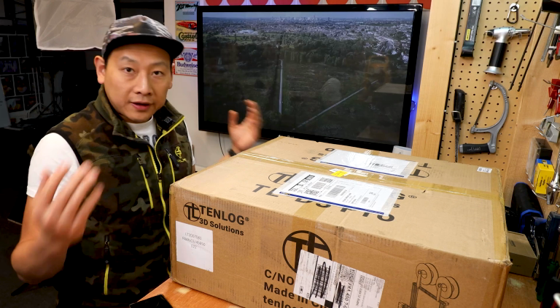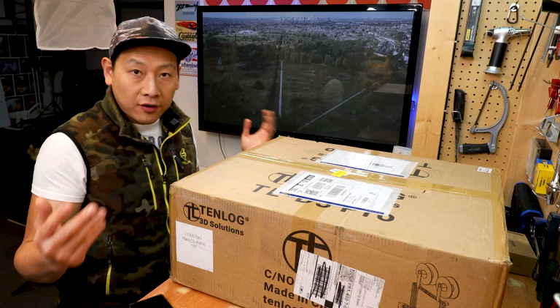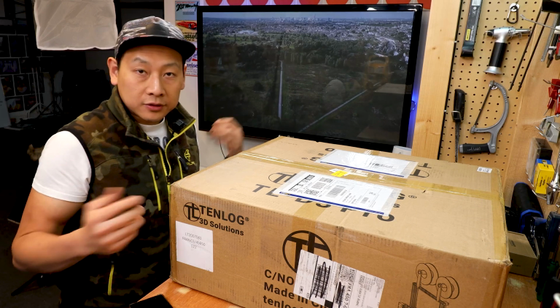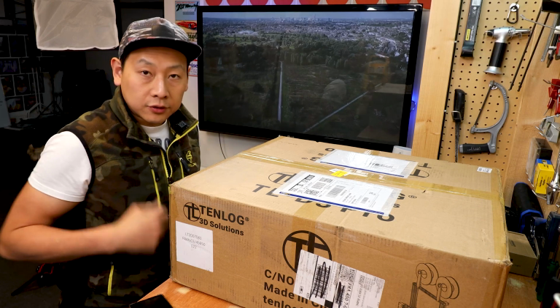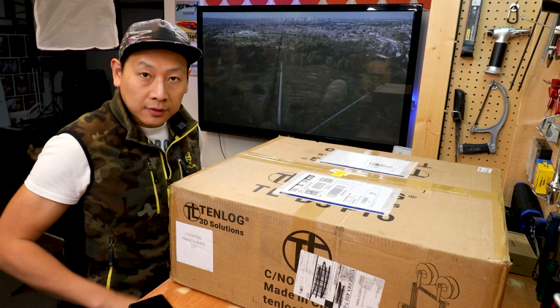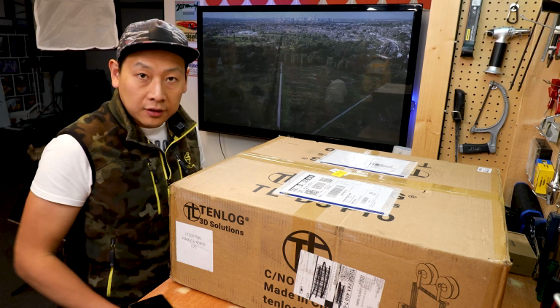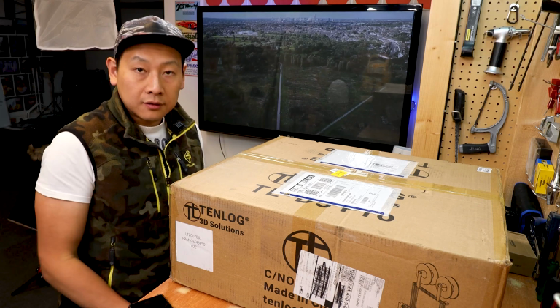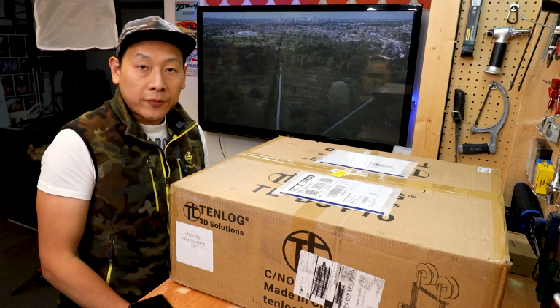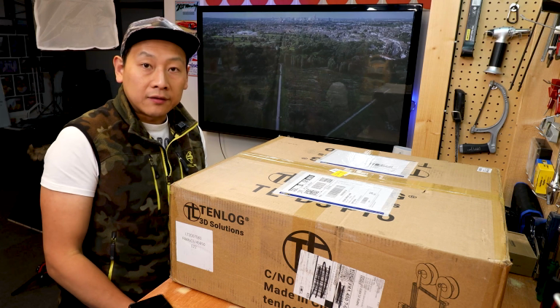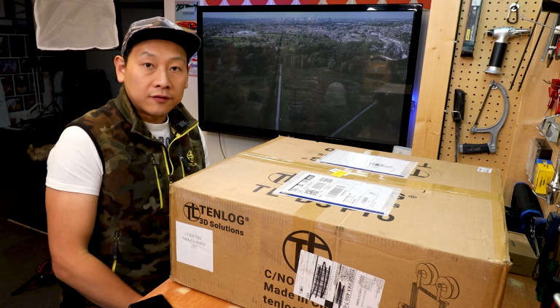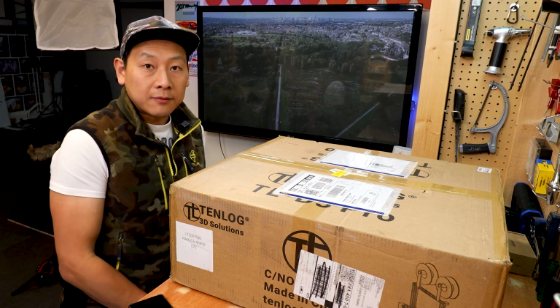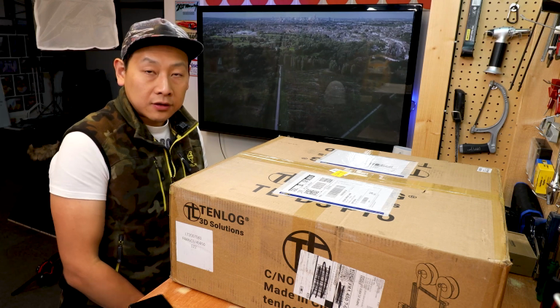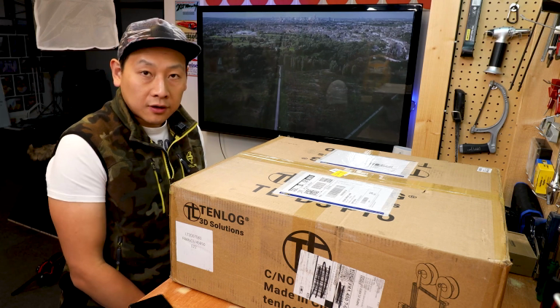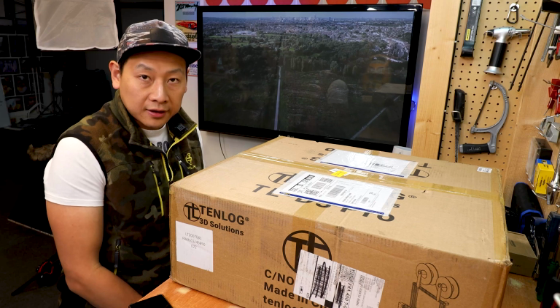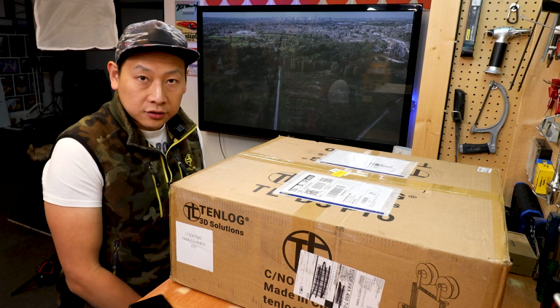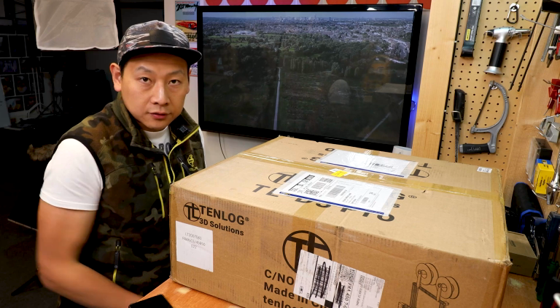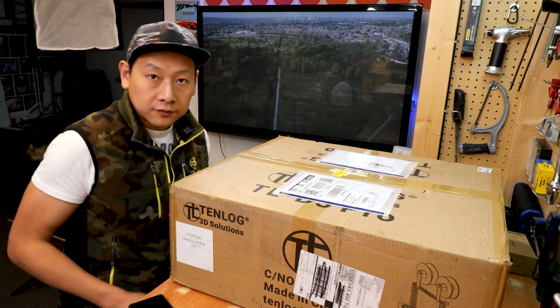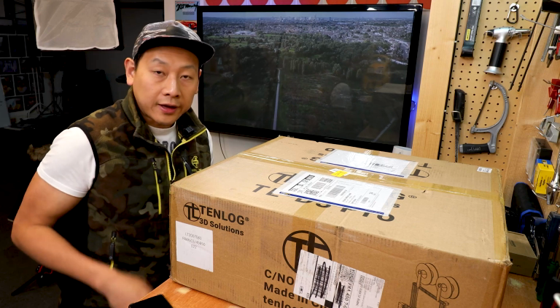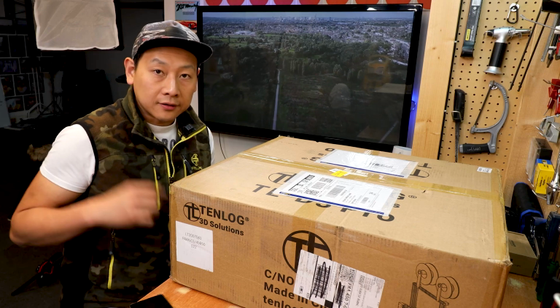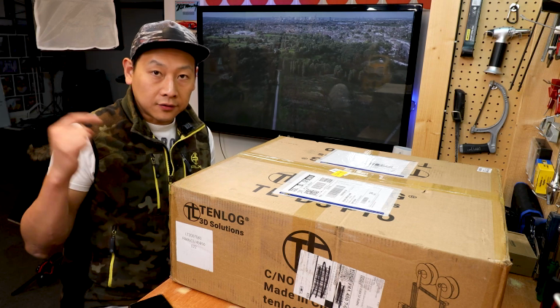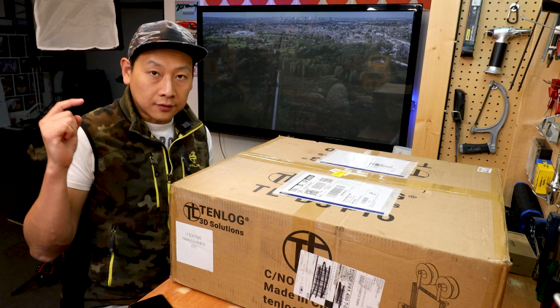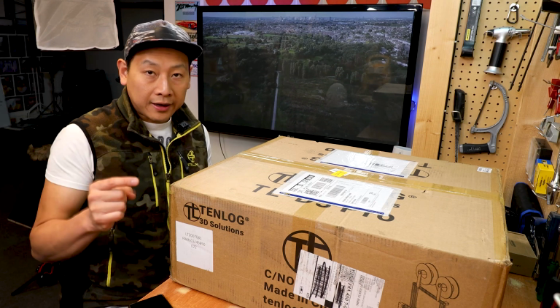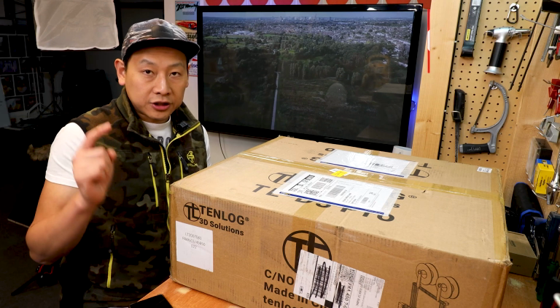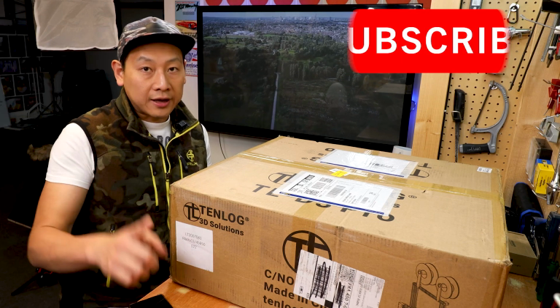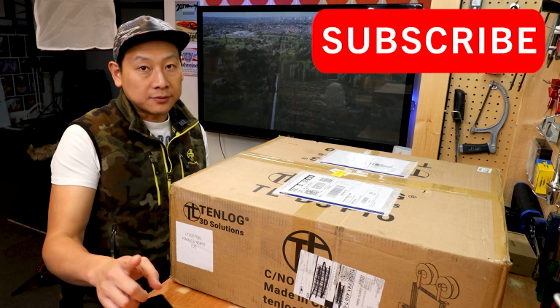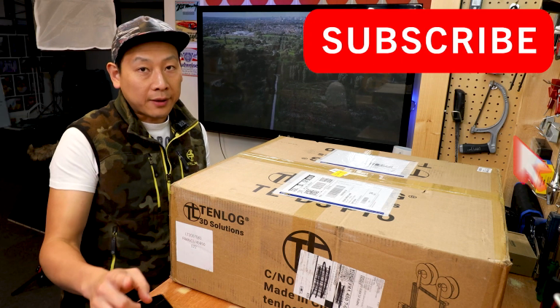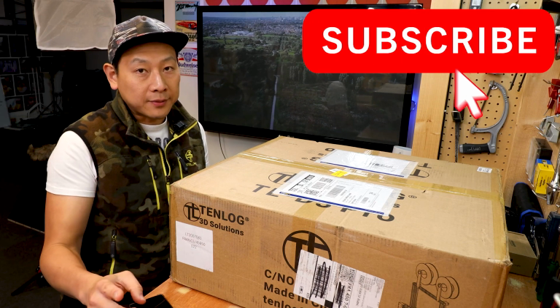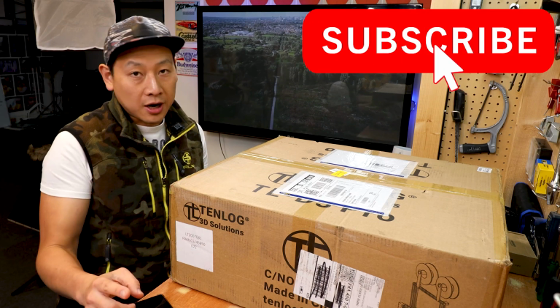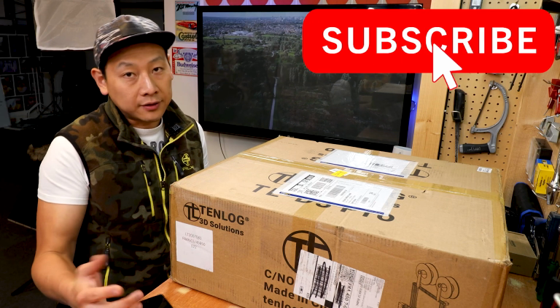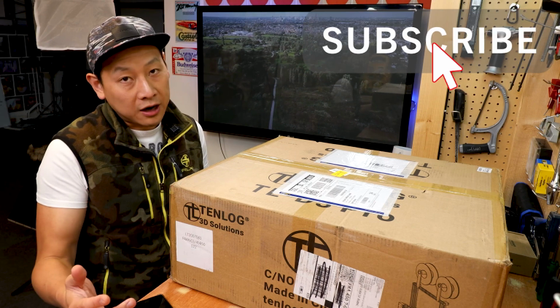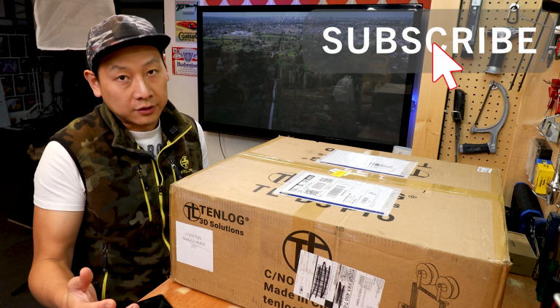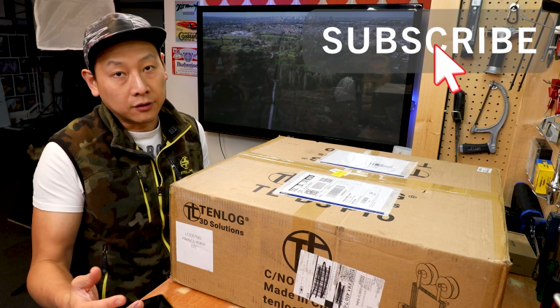Thank you very much for watching my video, and if you find my content useful, don't forget to like, share, and subscribe to my channel and help me grow.